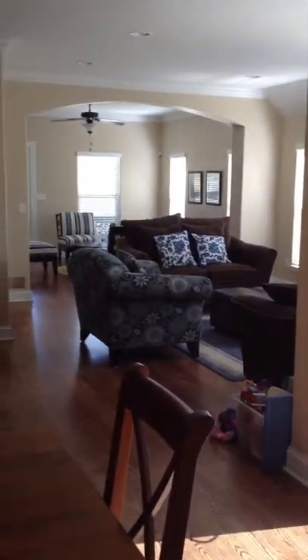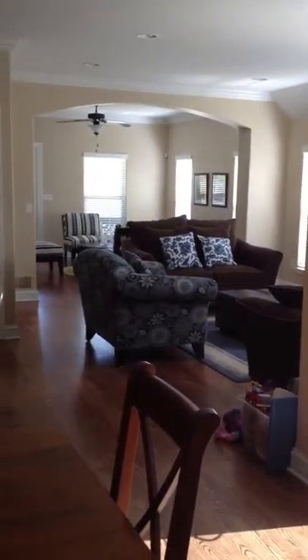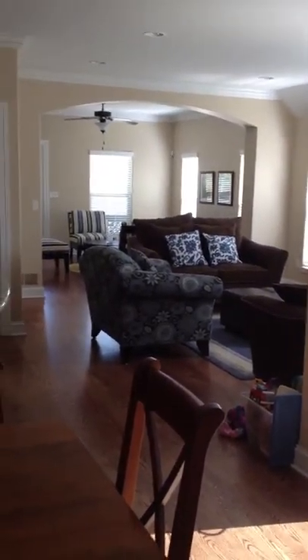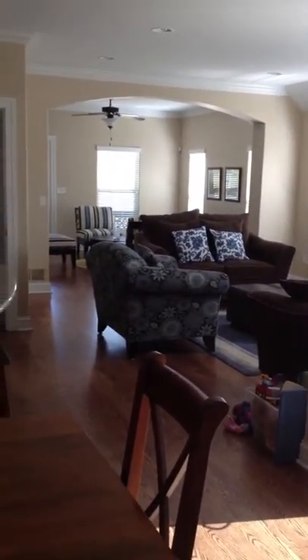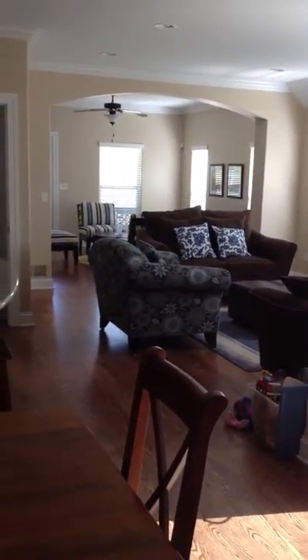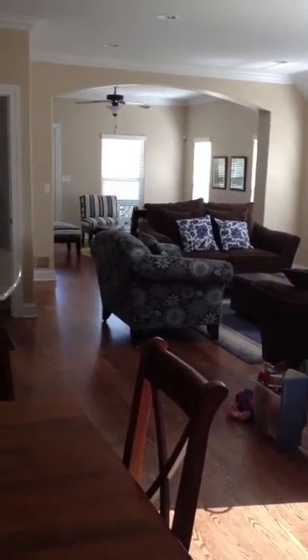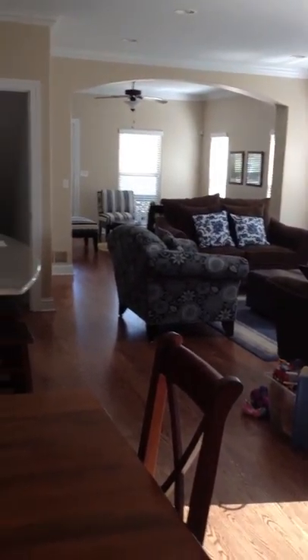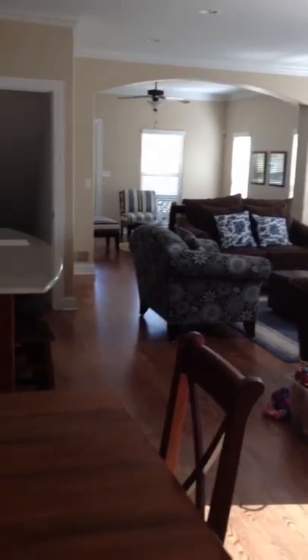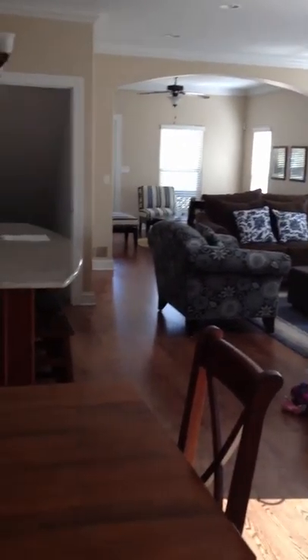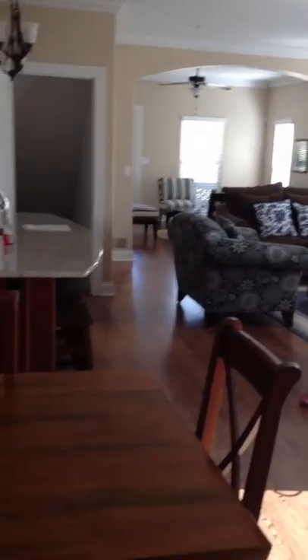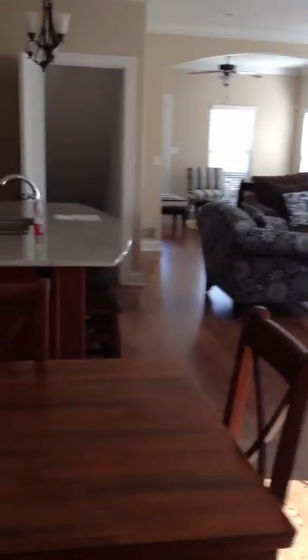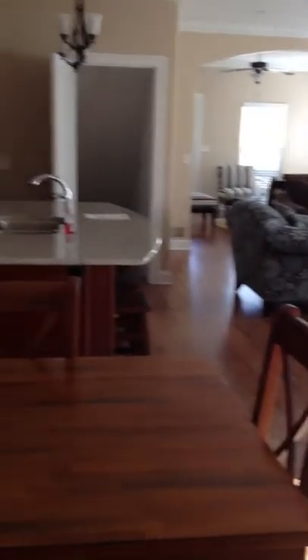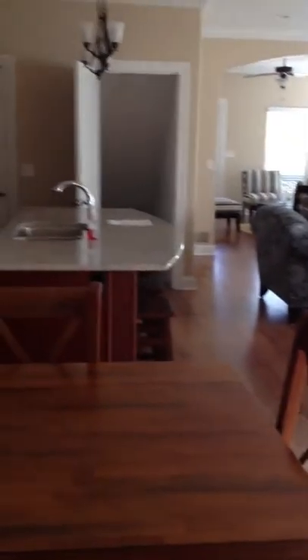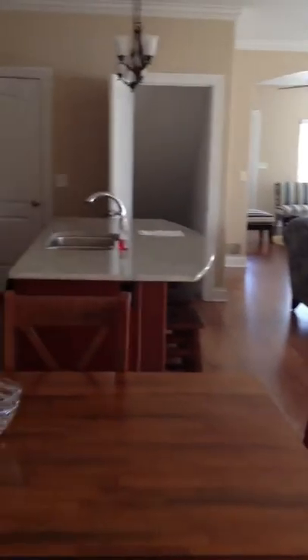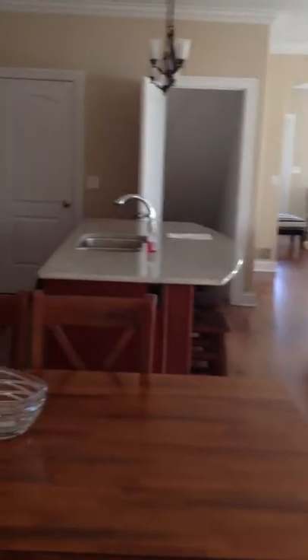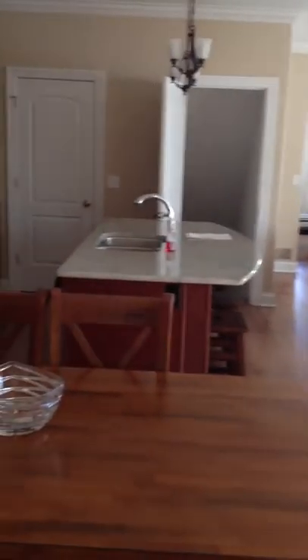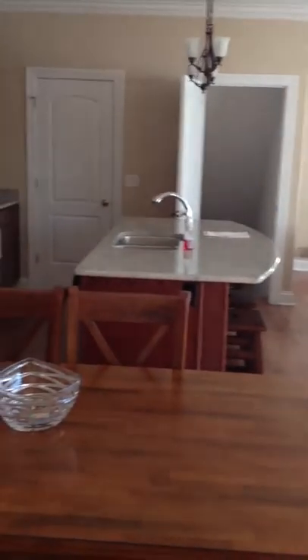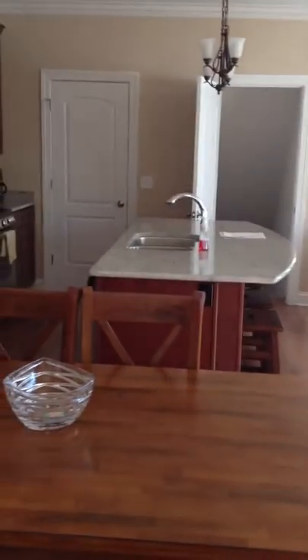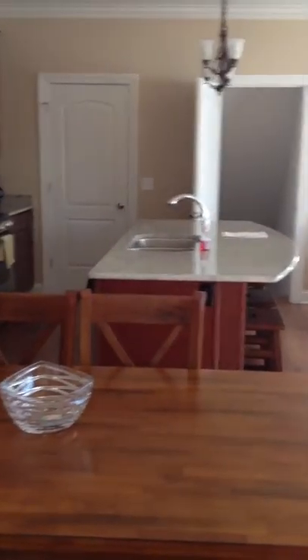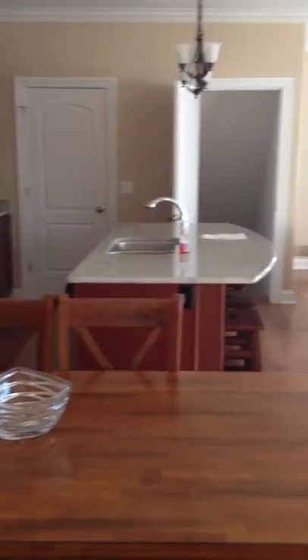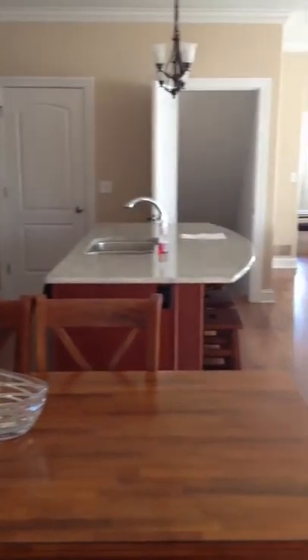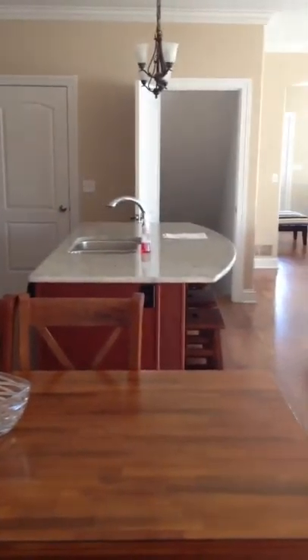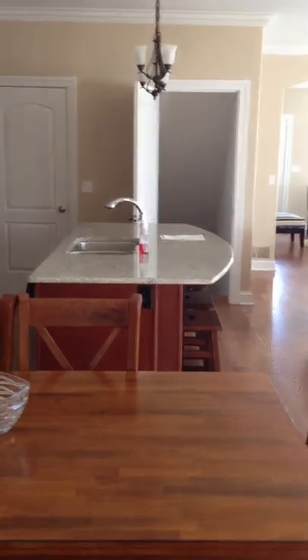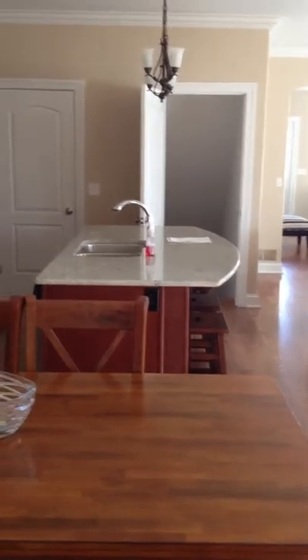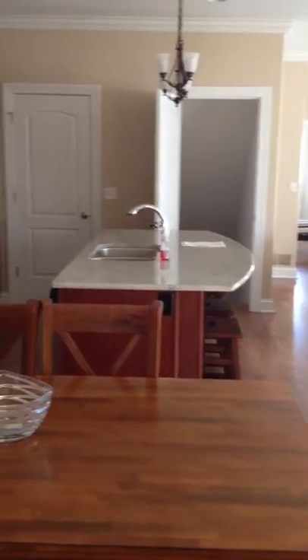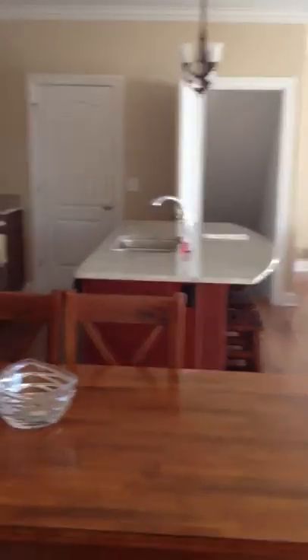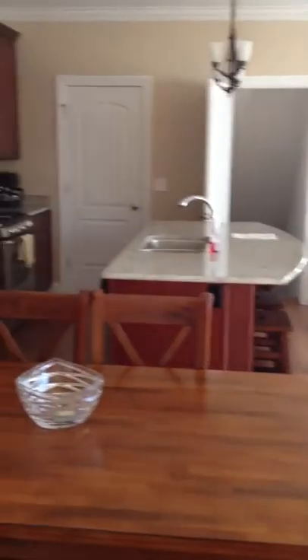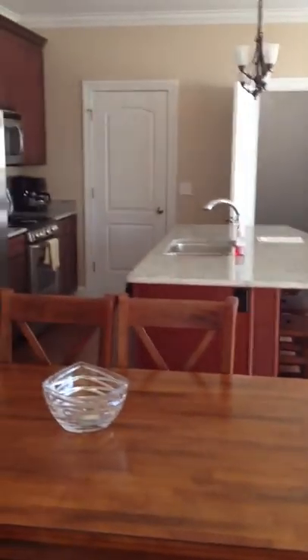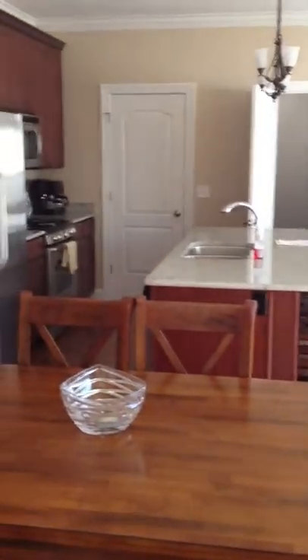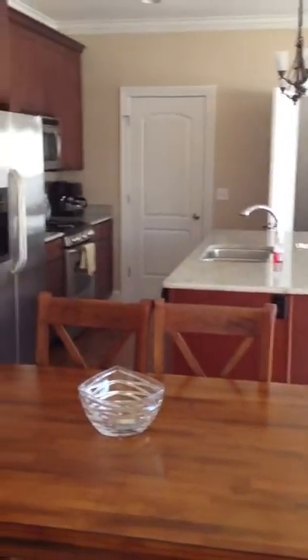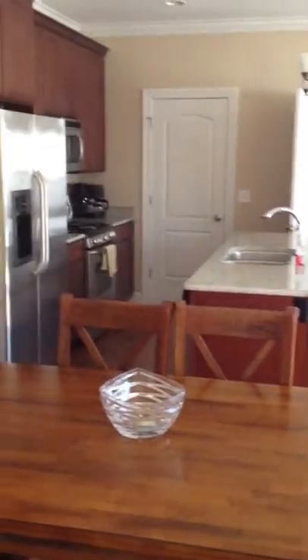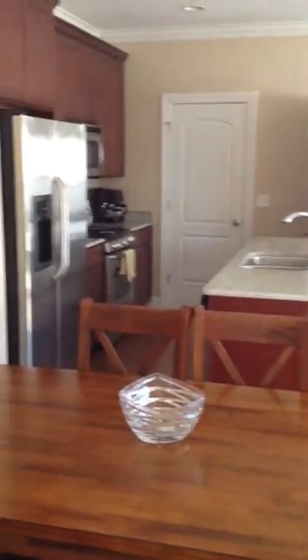Living room, dining room, kitchen — that's the basement, that's where Dawn's at — and pantry.